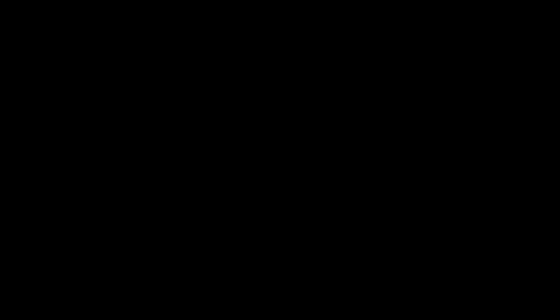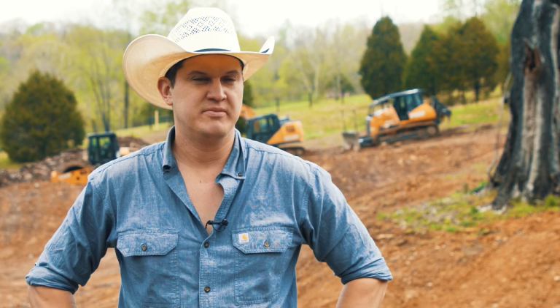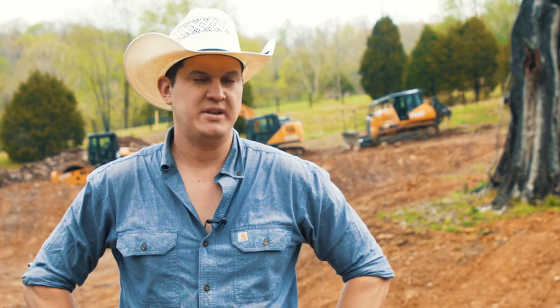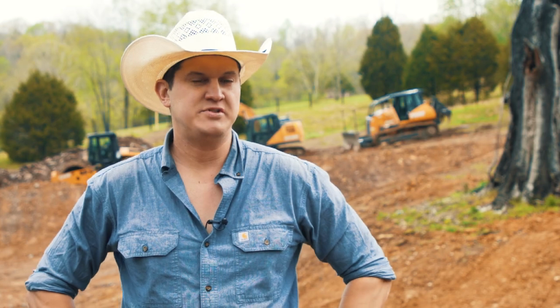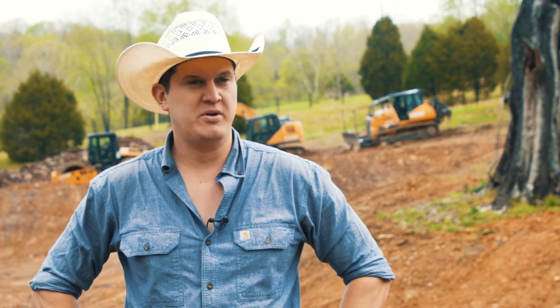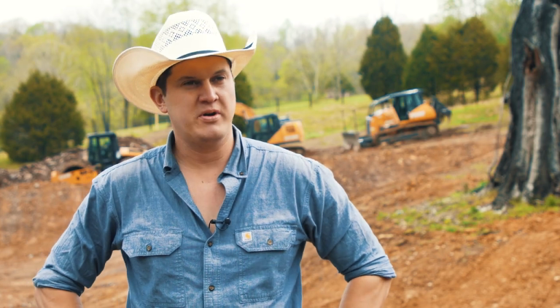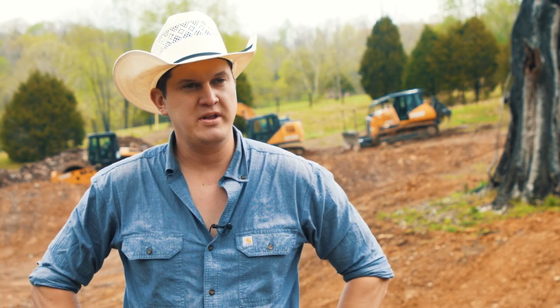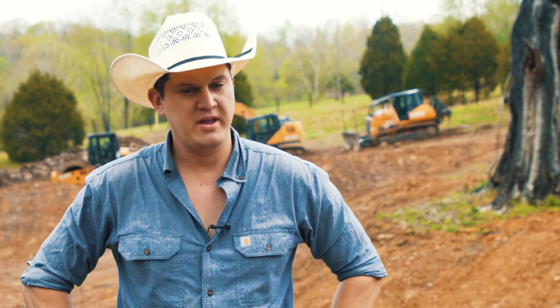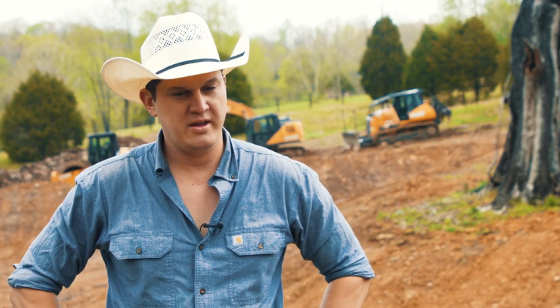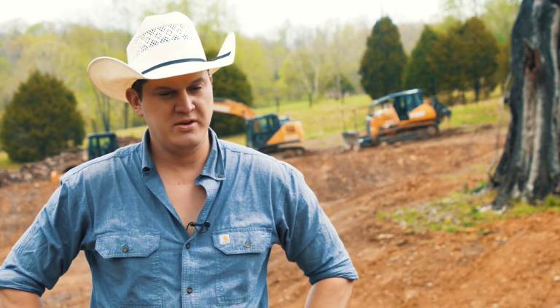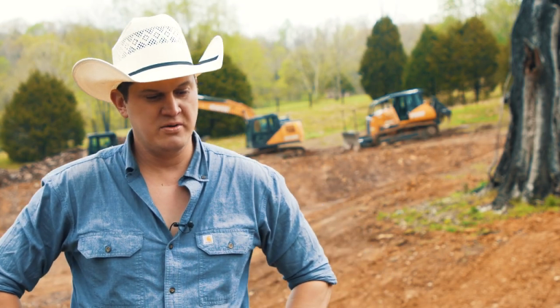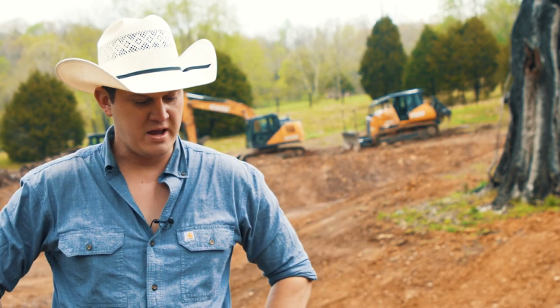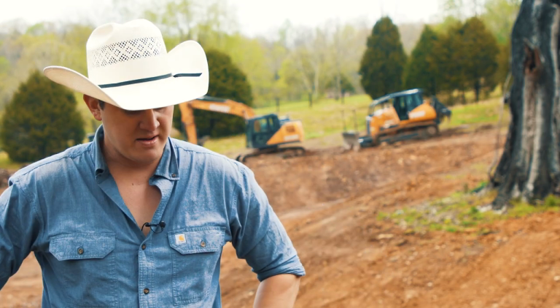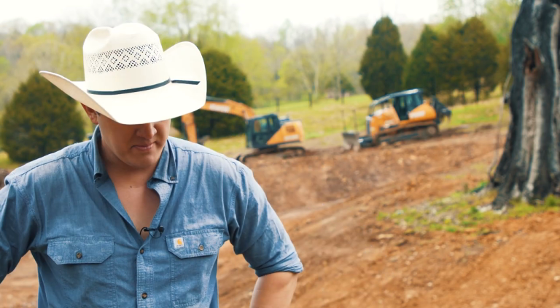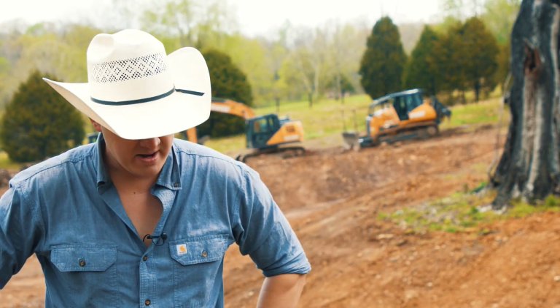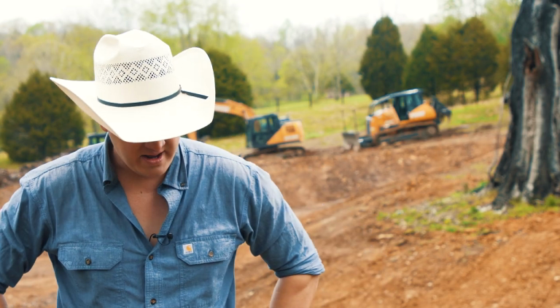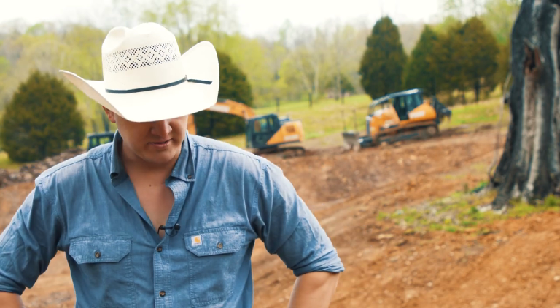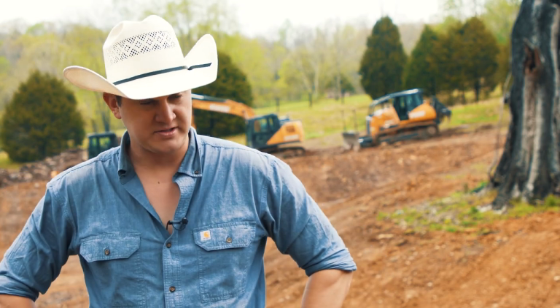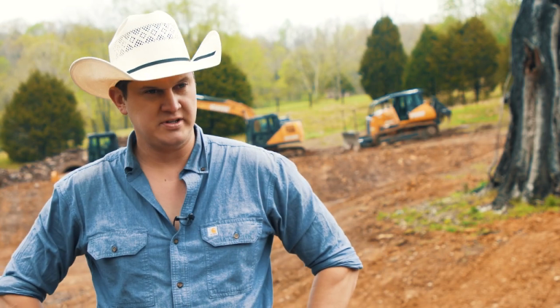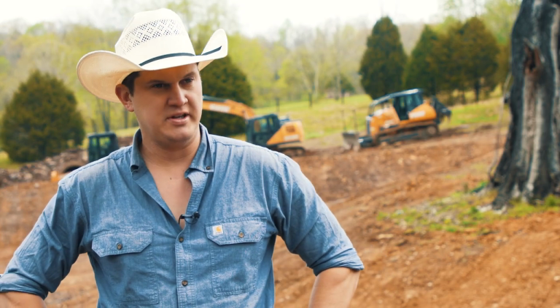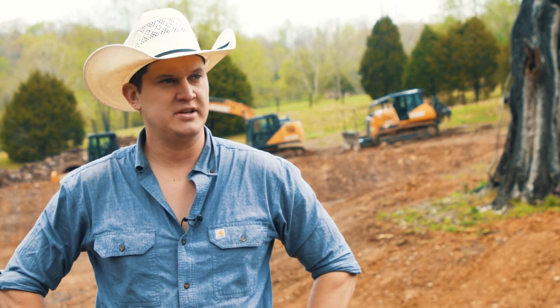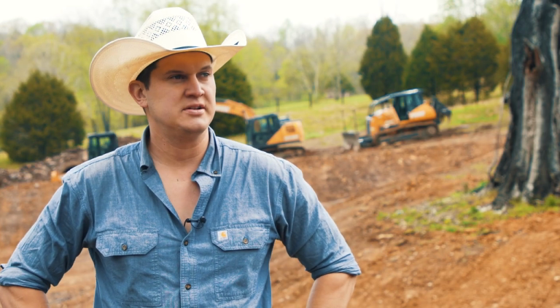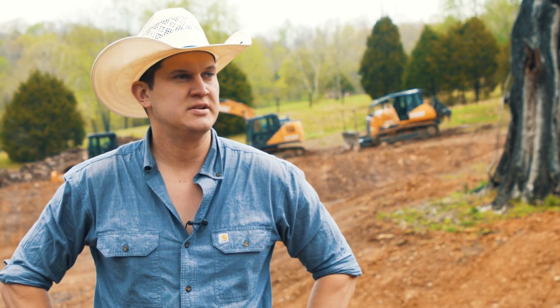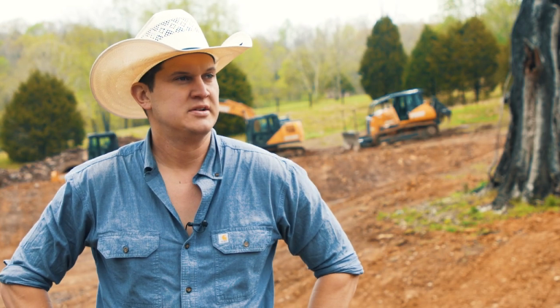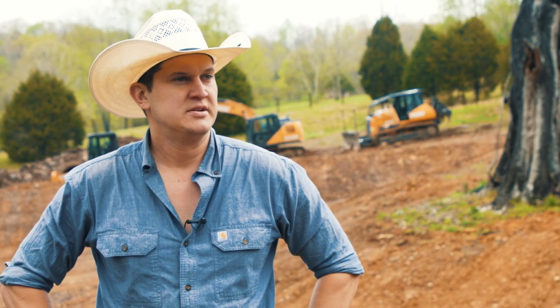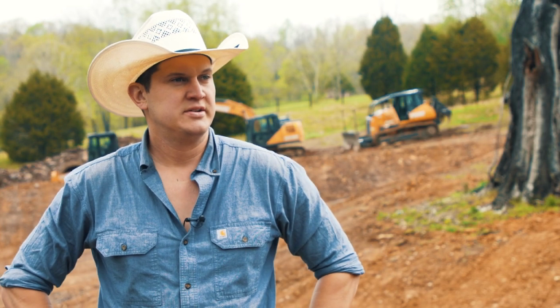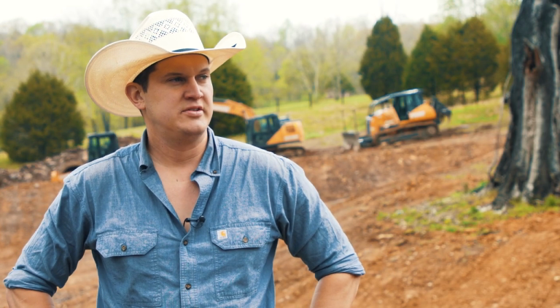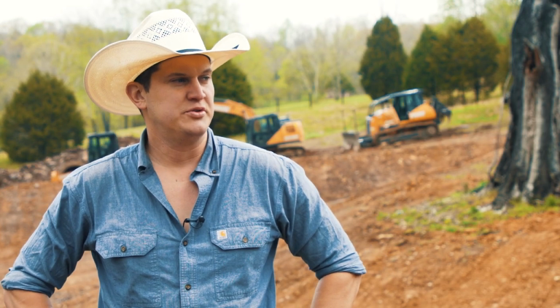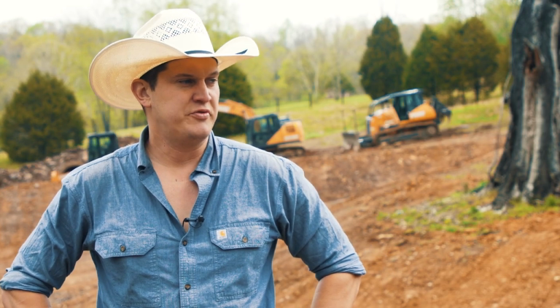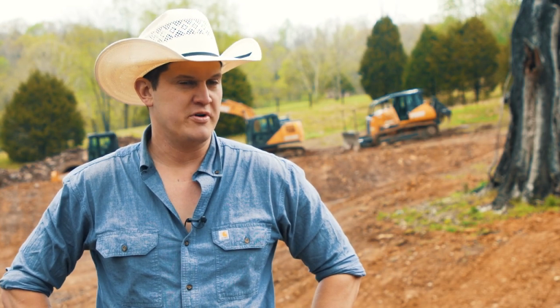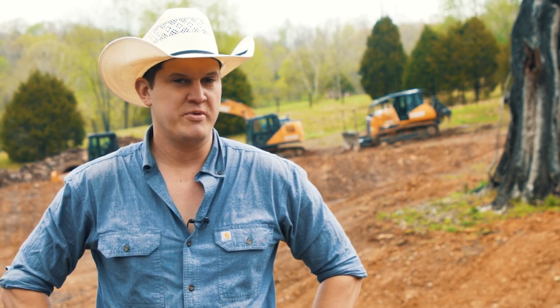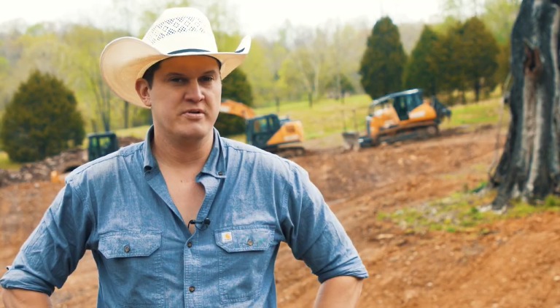My name is John Pardee and you're at my house — it's a little farm here.